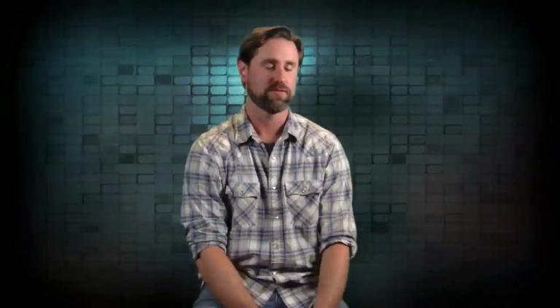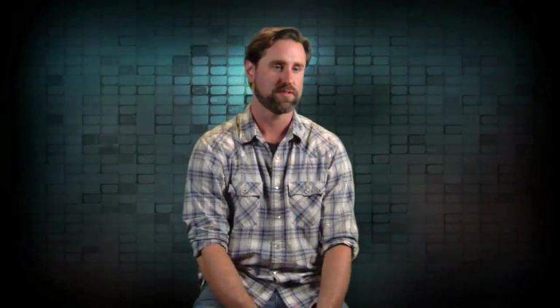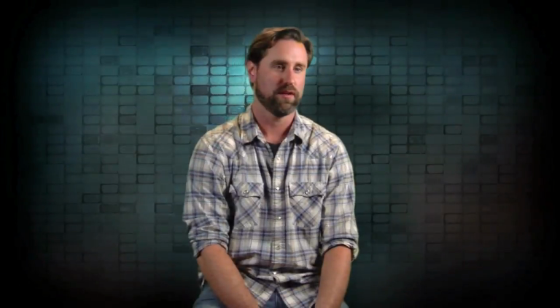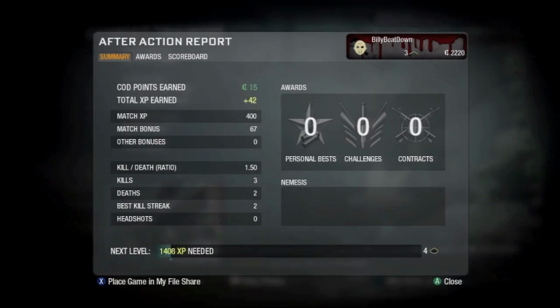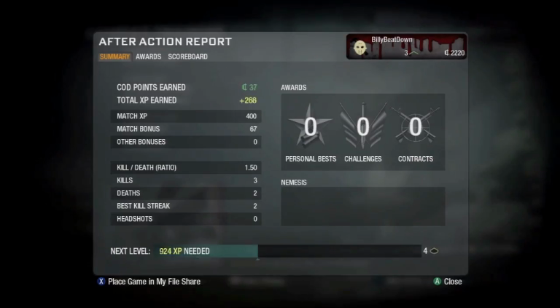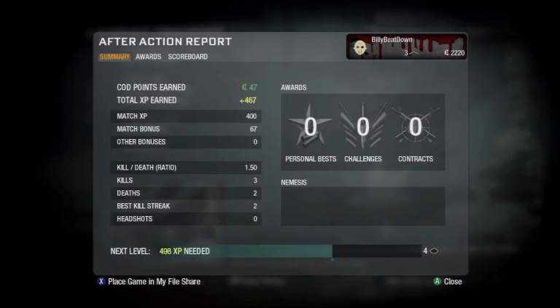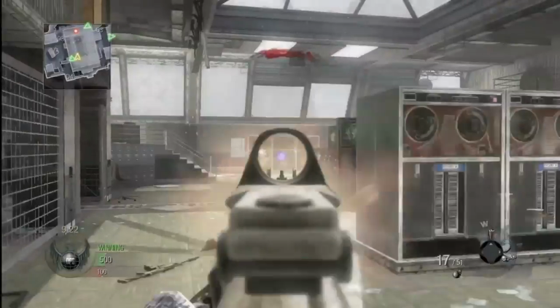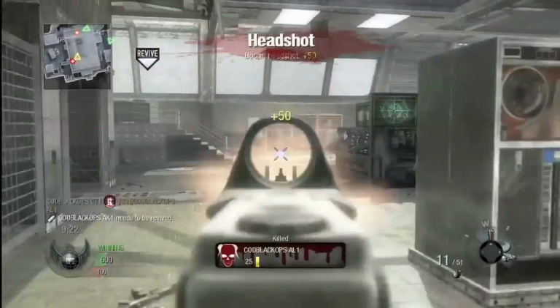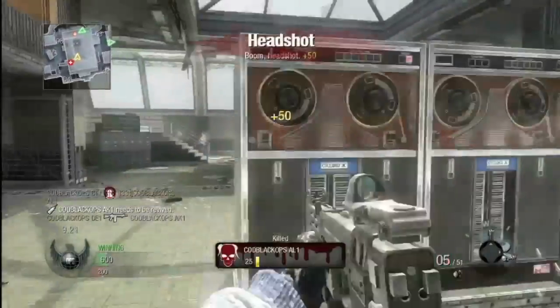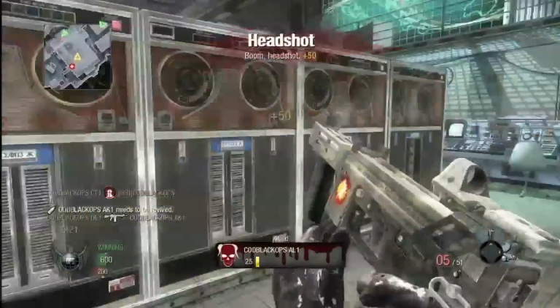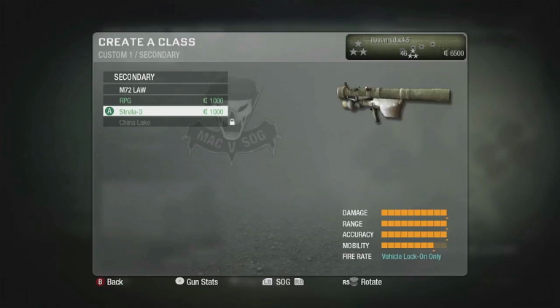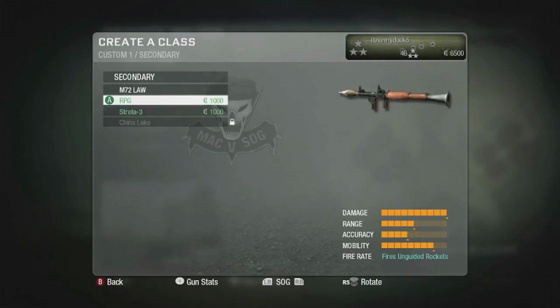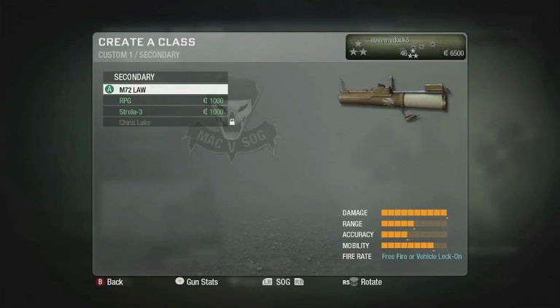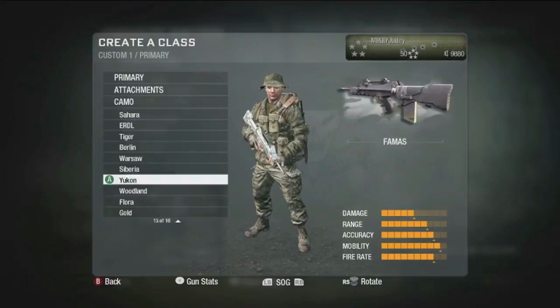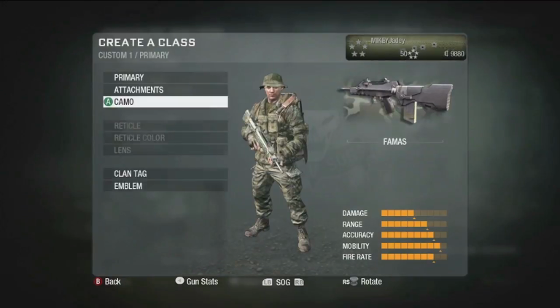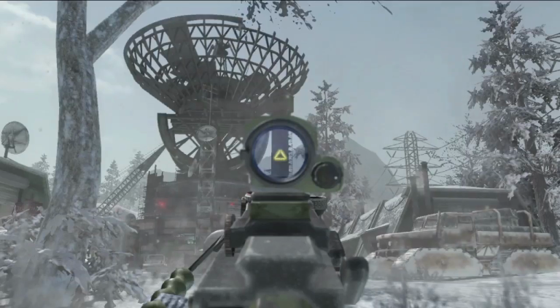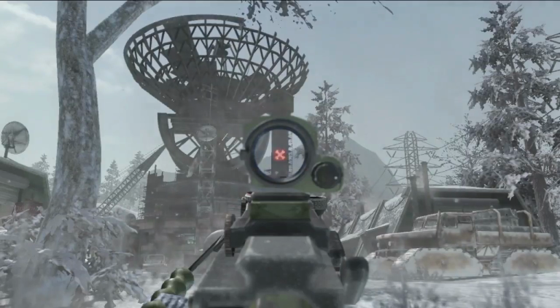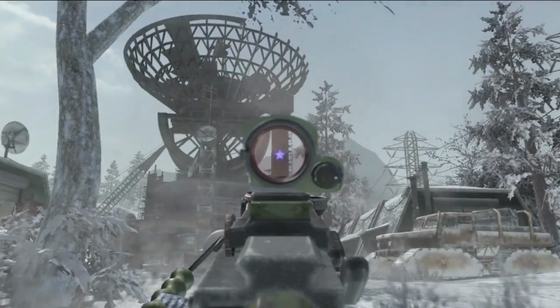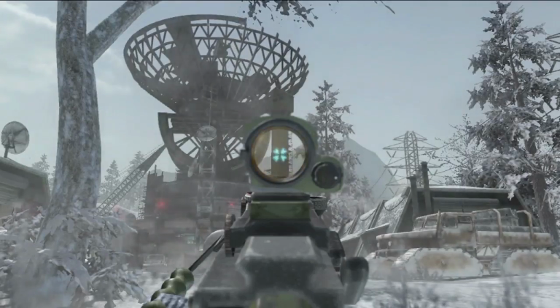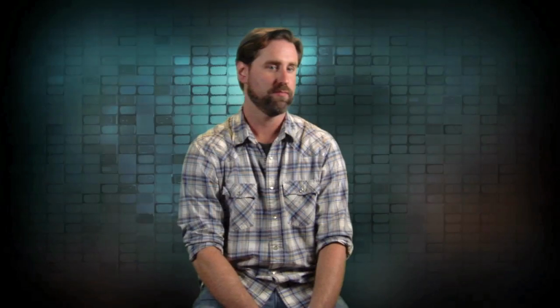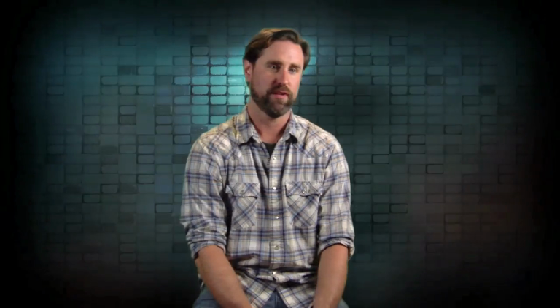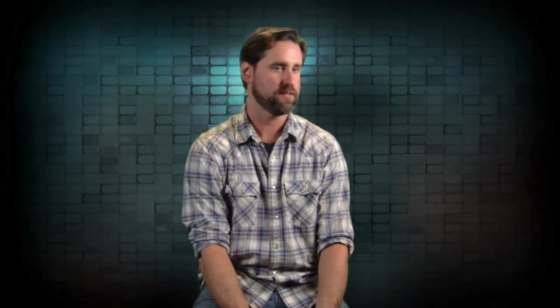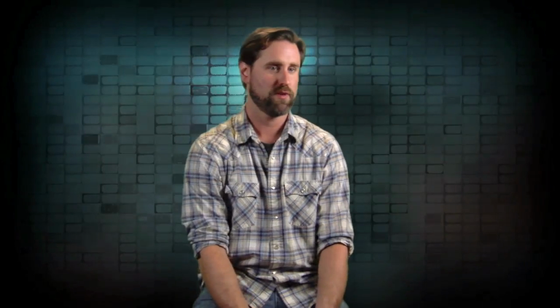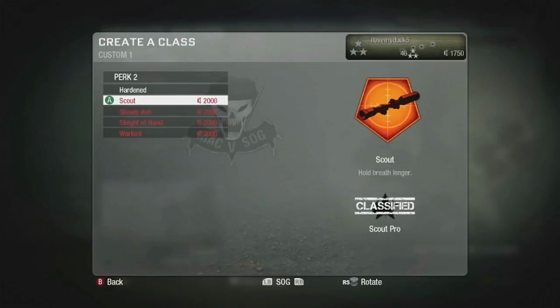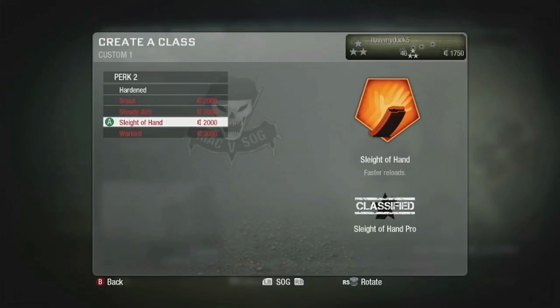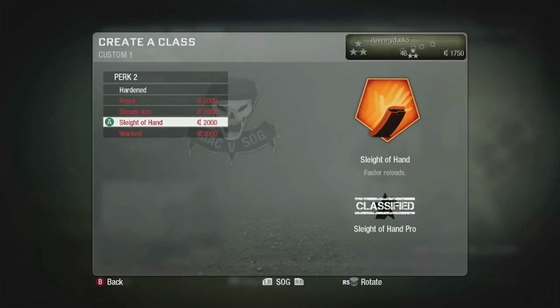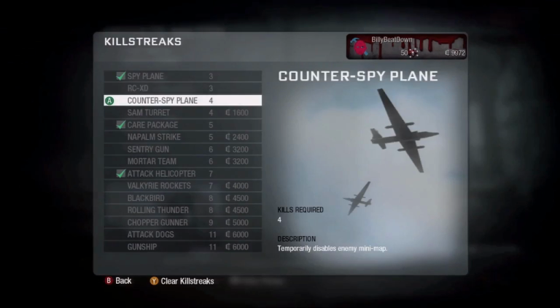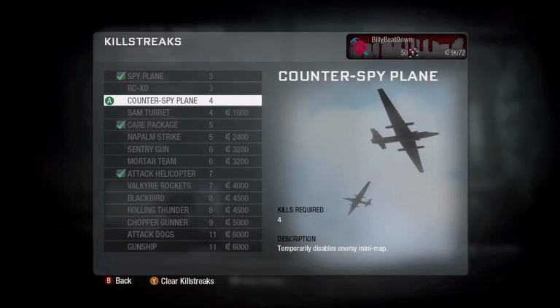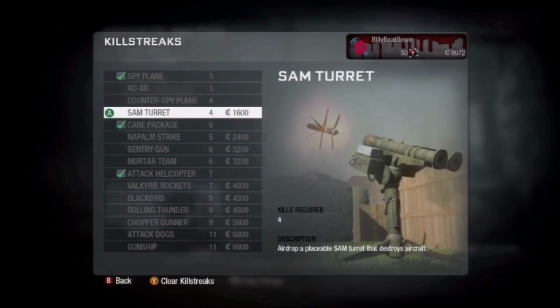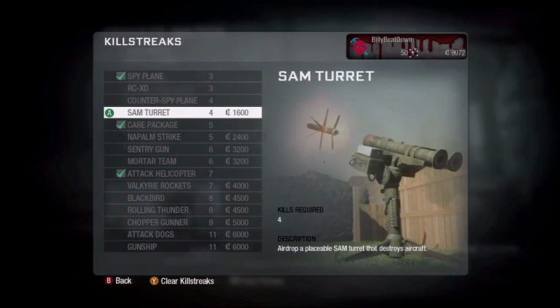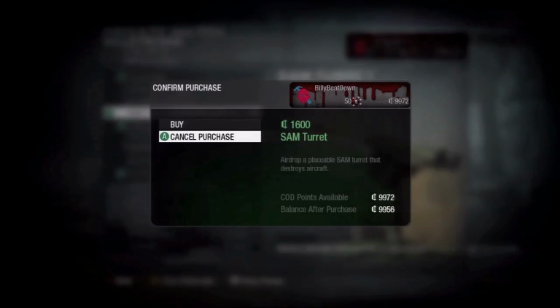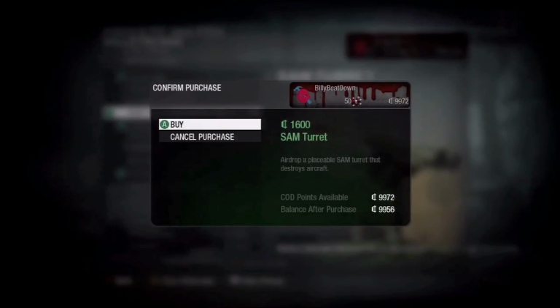You also earn currency in a match, as a match bonus. With currency, you can buy weapons, attachments, camo skins, and customized red dot reticles. You can buy the ability to place emblems on your weapon. You can buy perks, you can buy killstreaks. Everything in the game is purchasable with currency.